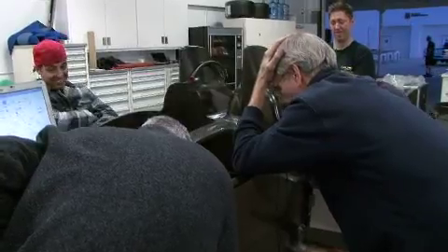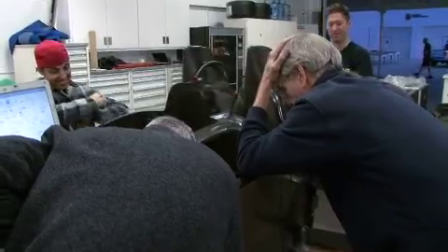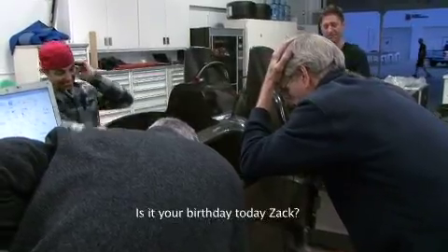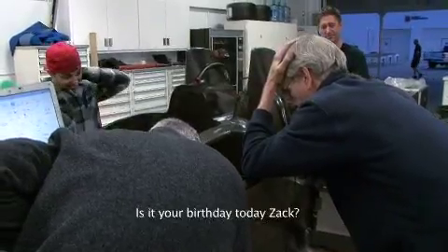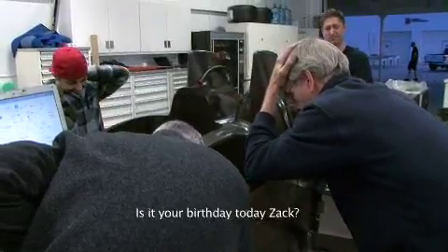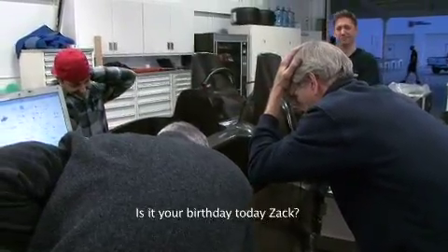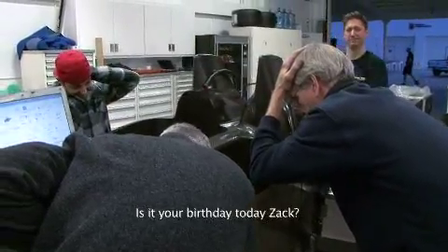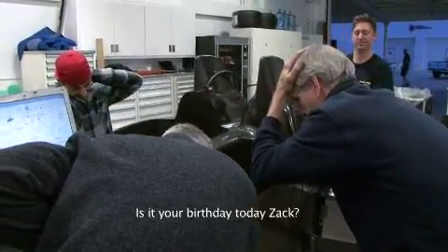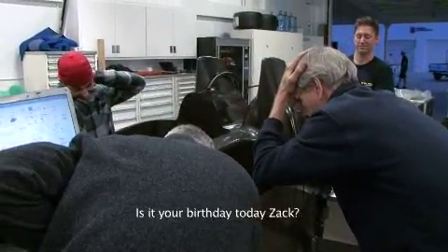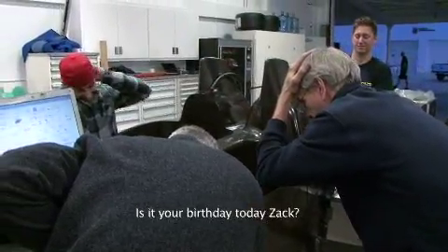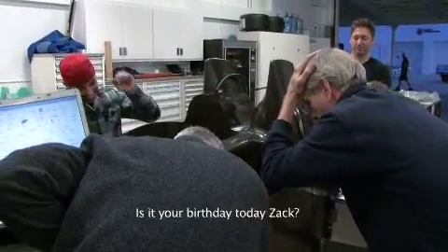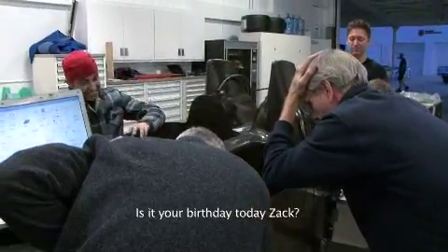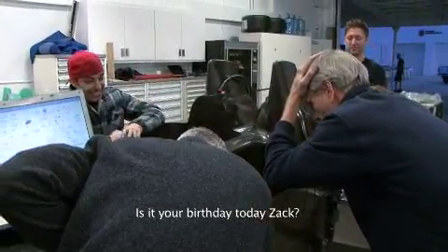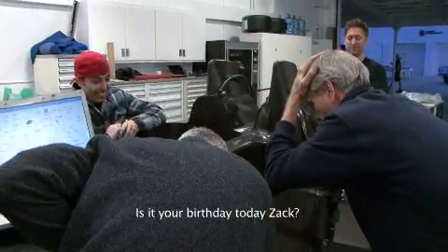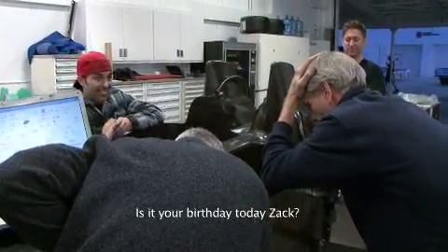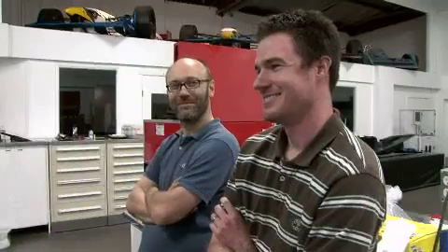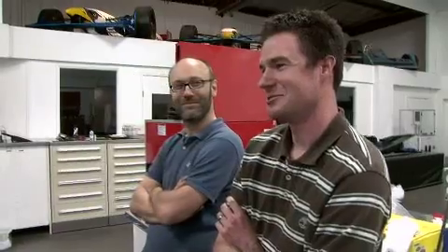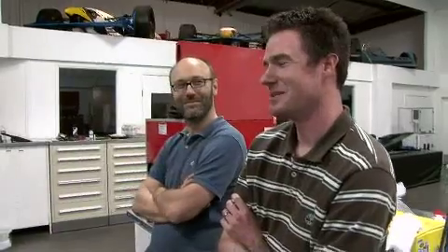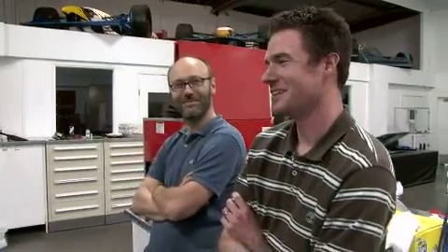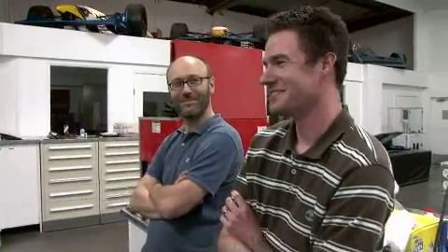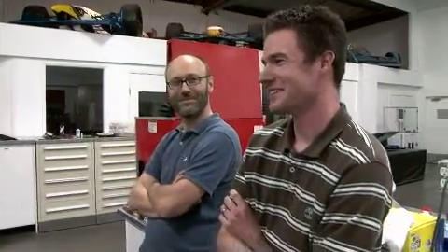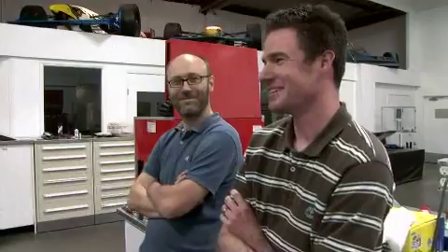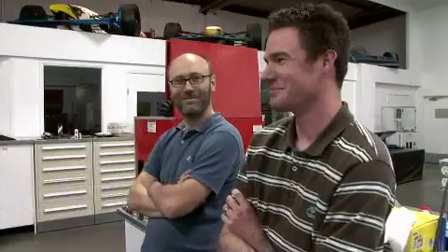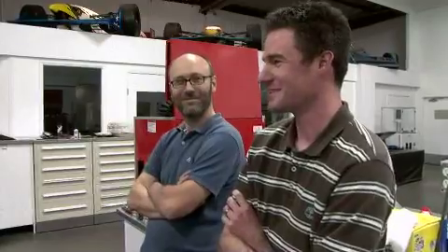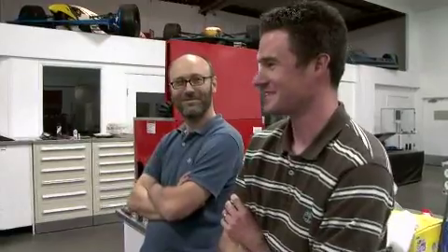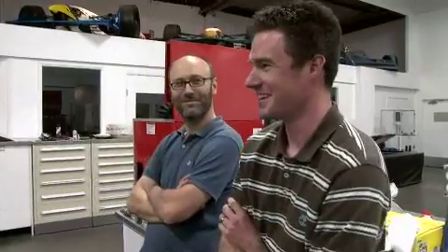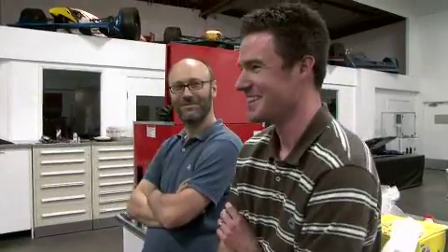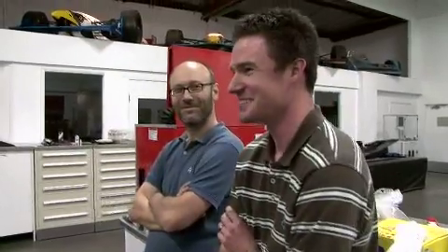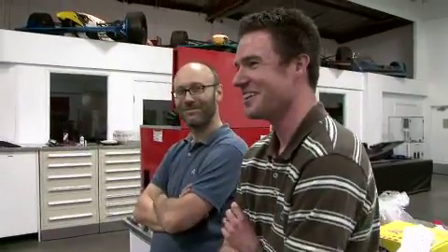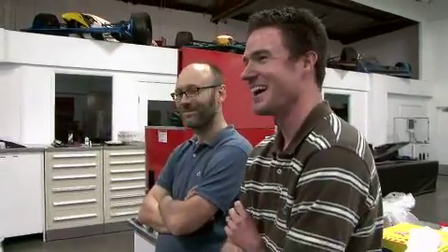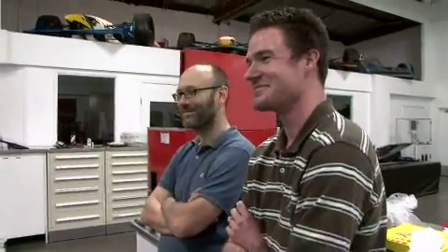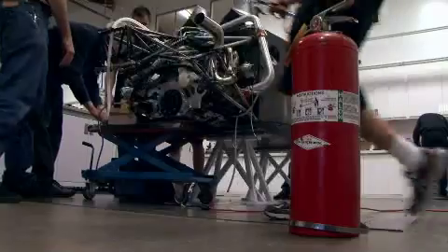Is it your birthday today, Zach? It is, Gary. So we better get this thing lit up — that's all I asked for.